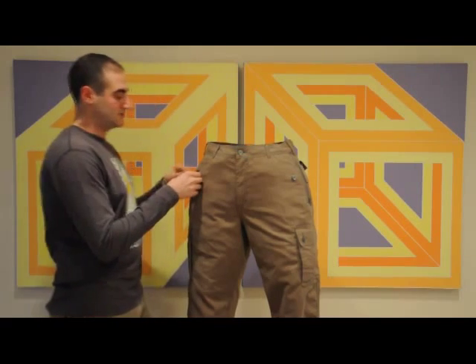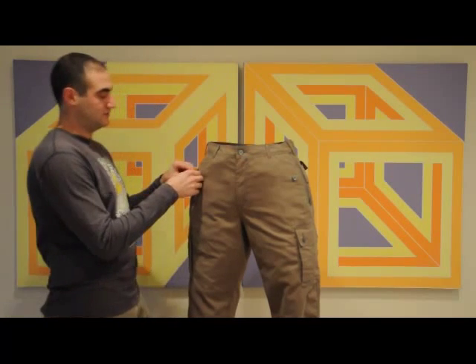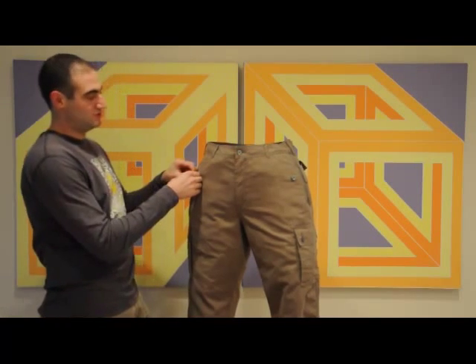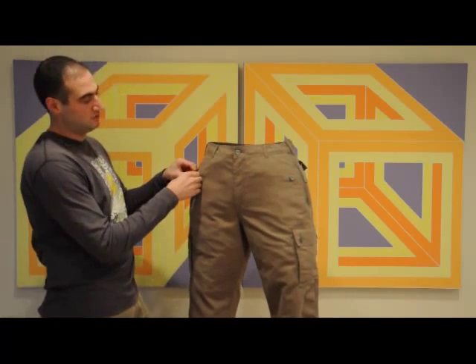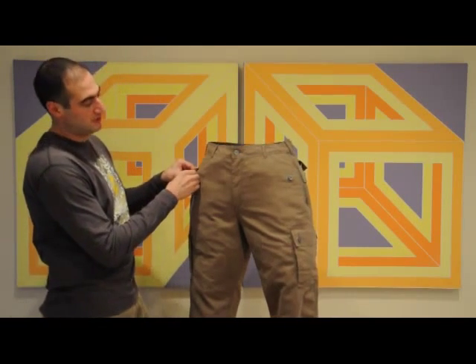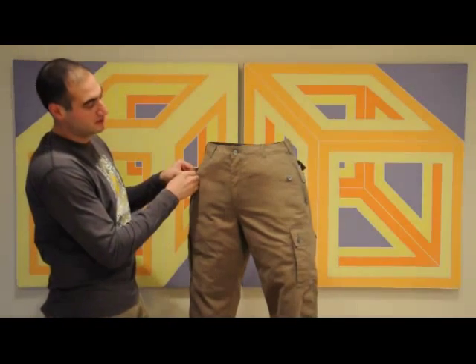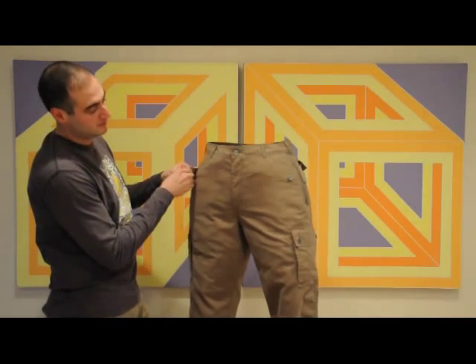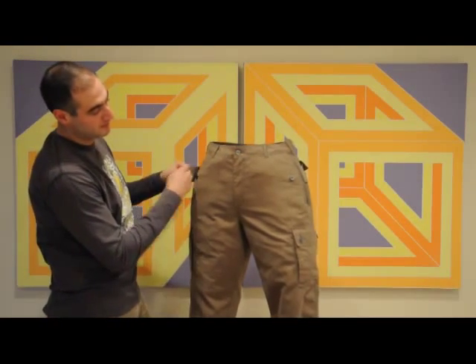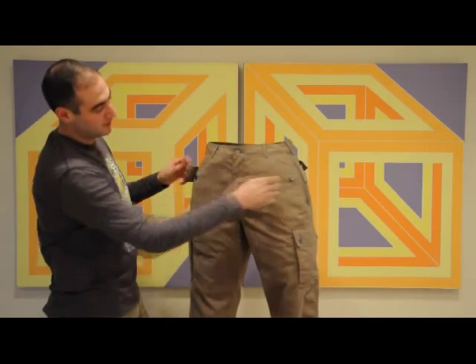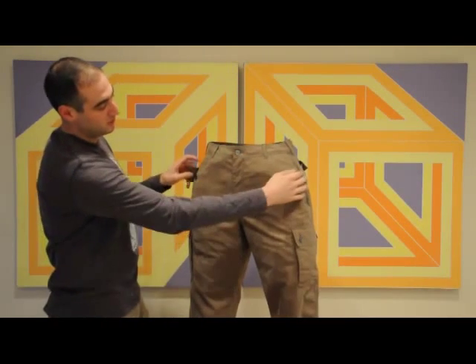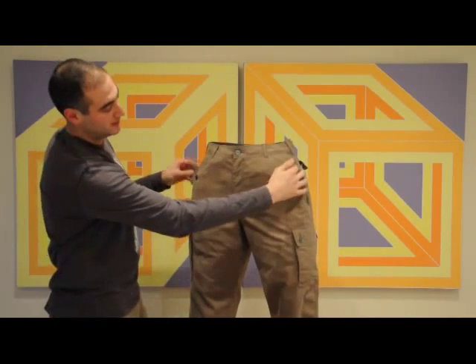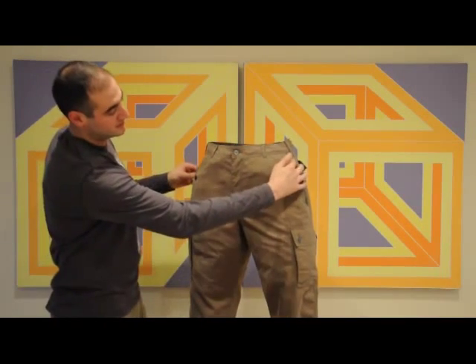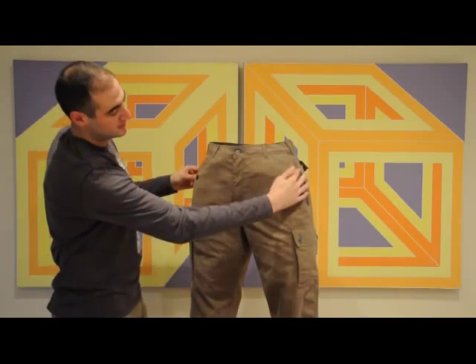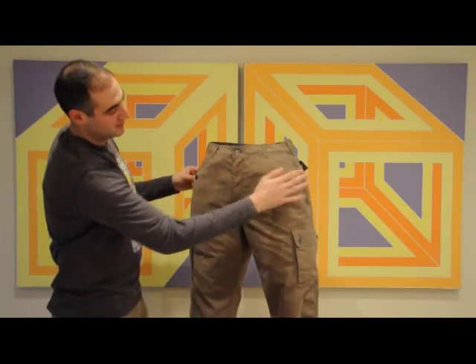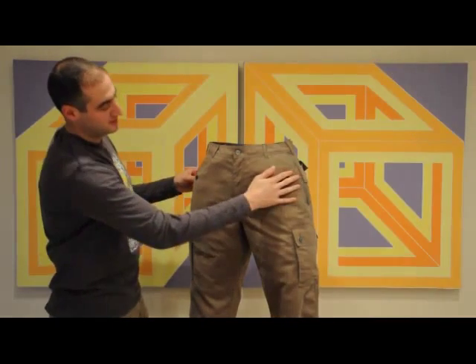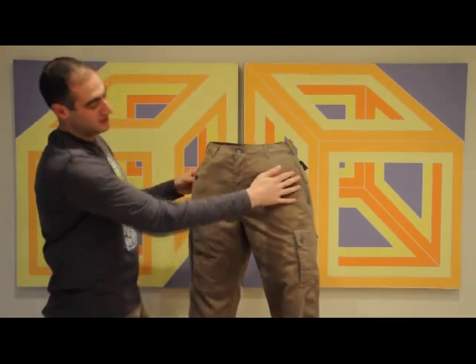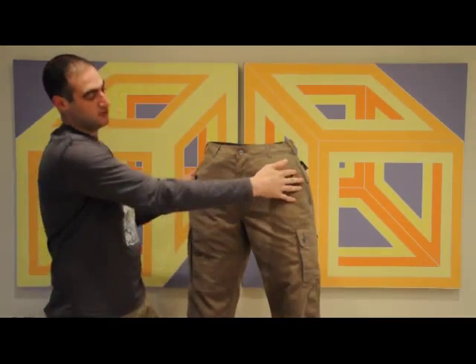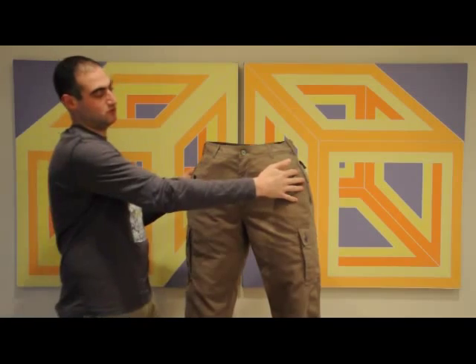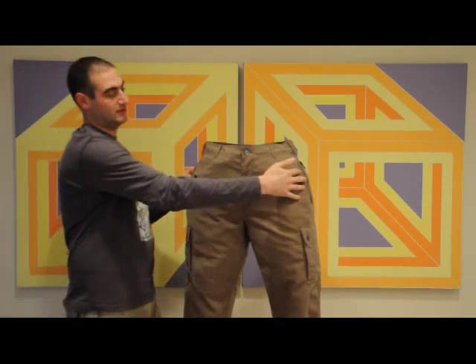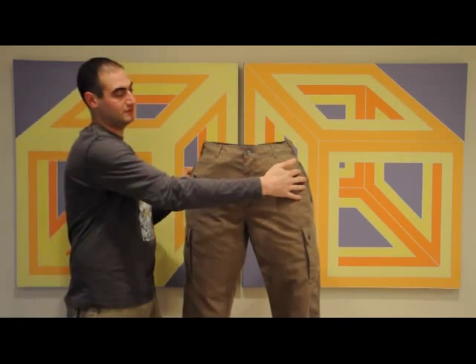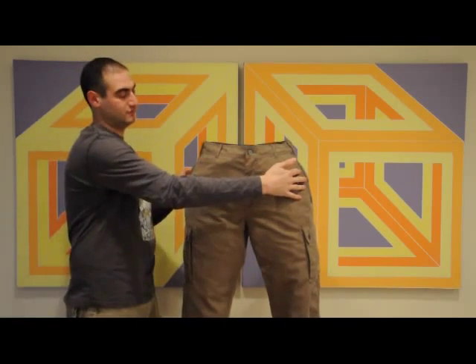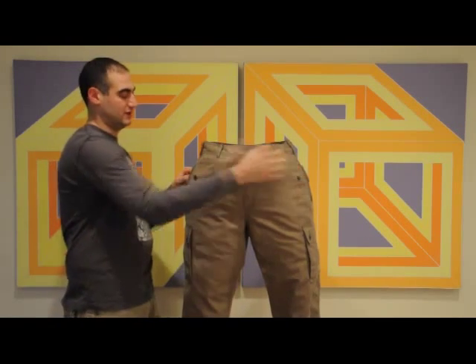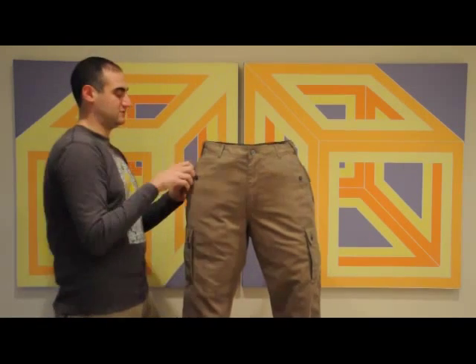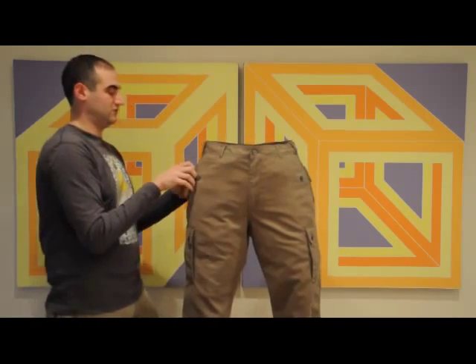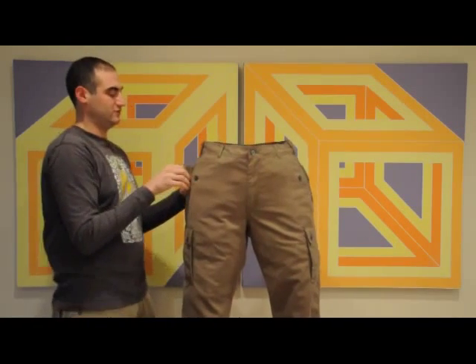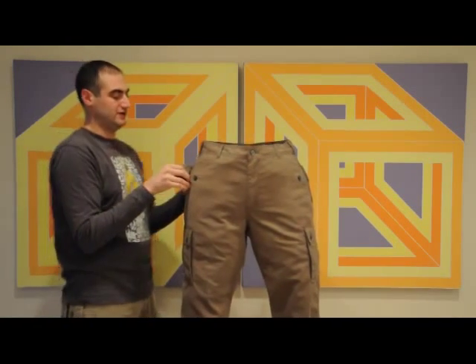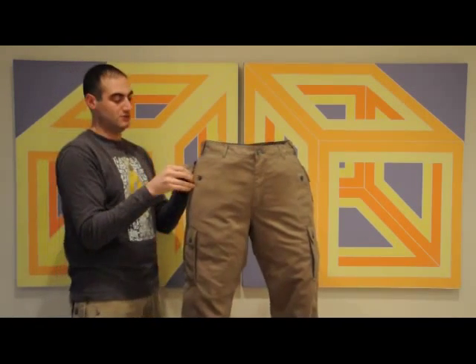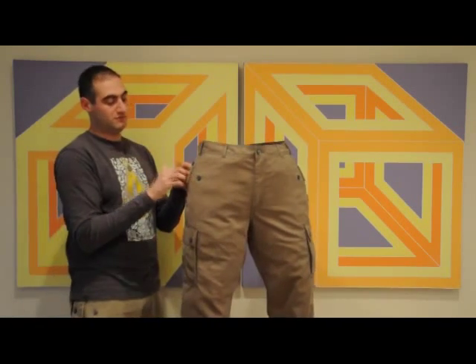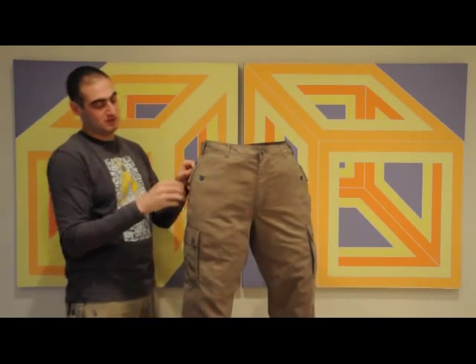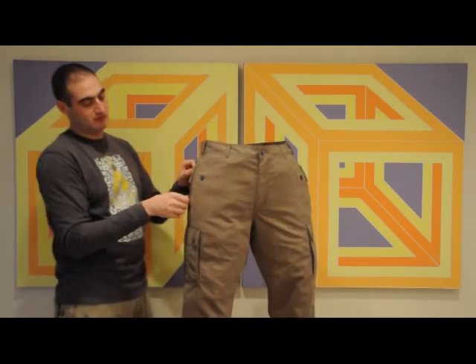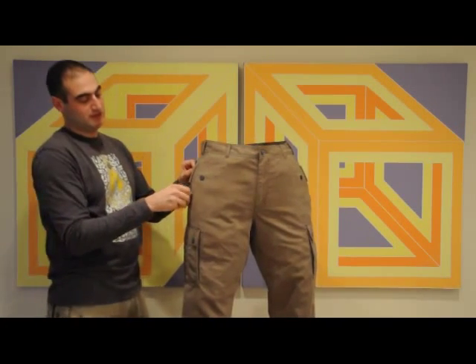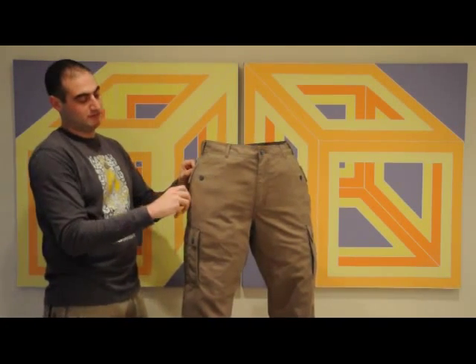We'll give you a zipper and a cover on all pockets. It doesn't matter if you keep your wallet on the front left or the rear right — we'll give you a zipper and a cover.